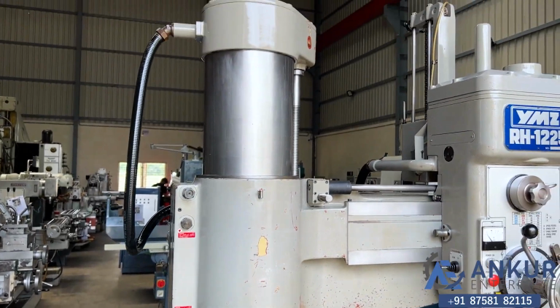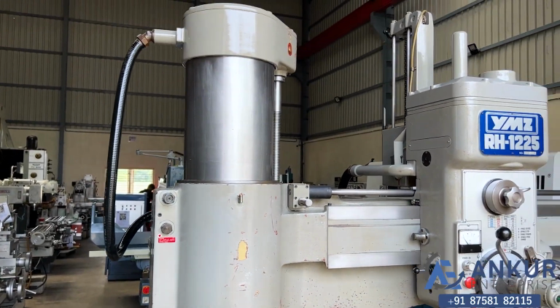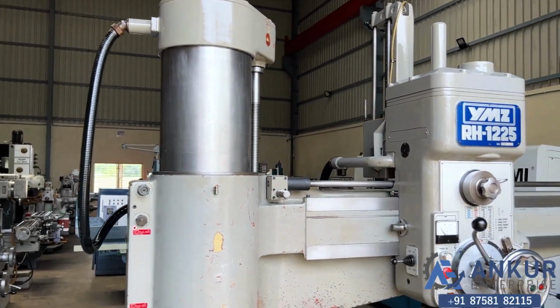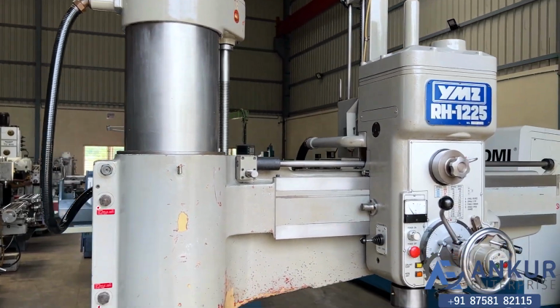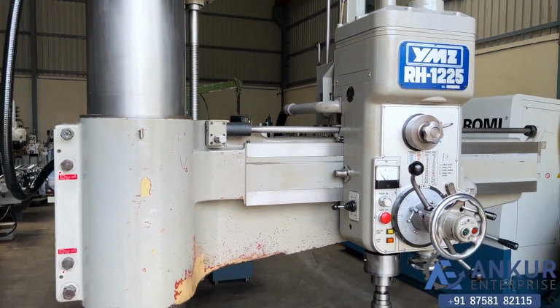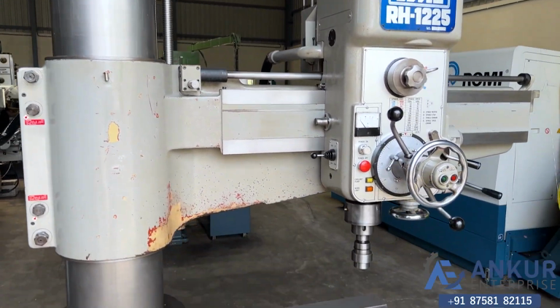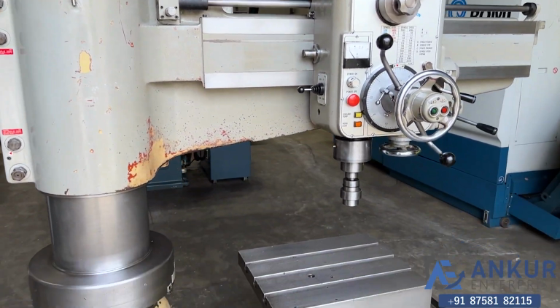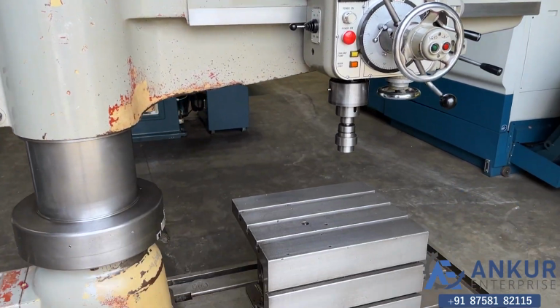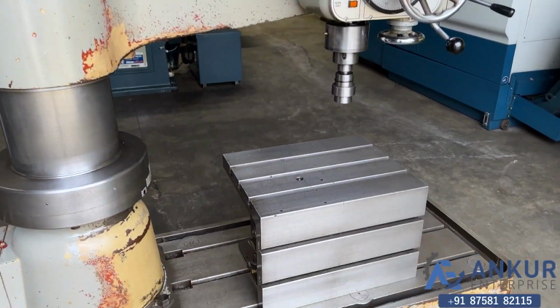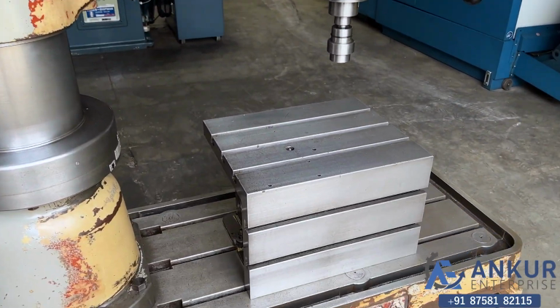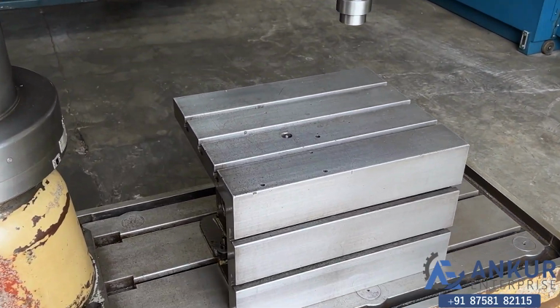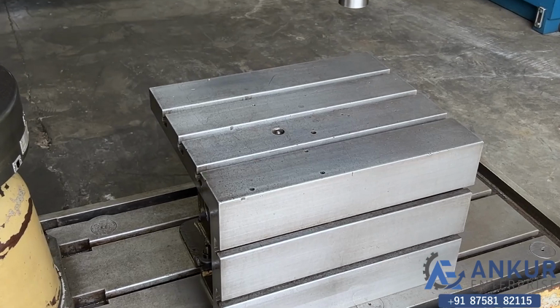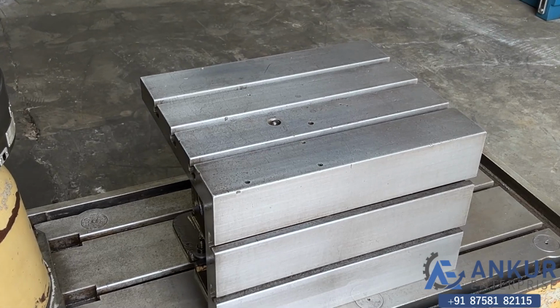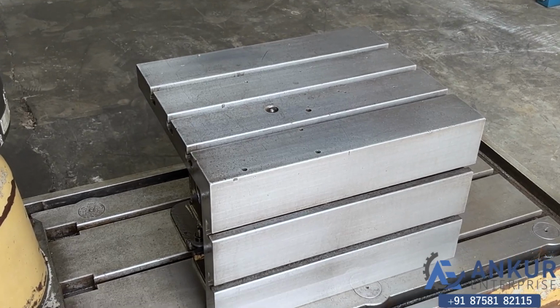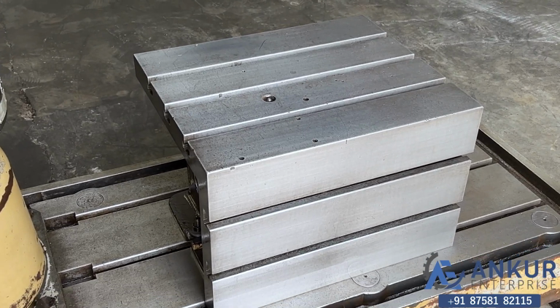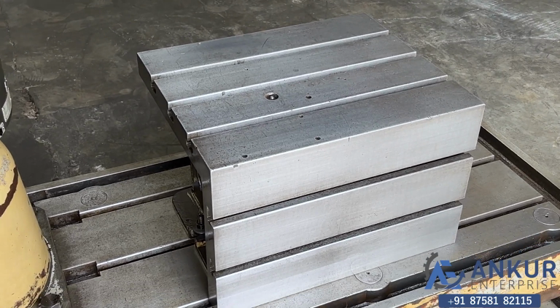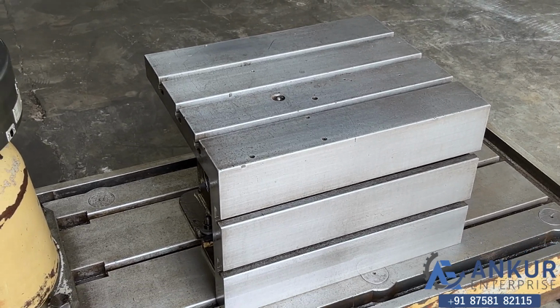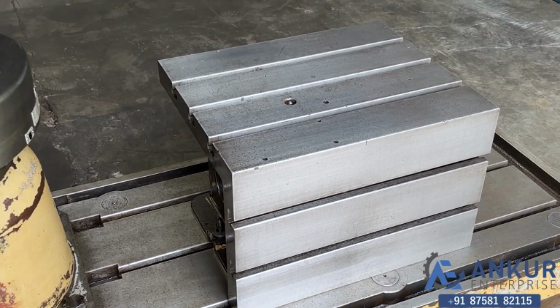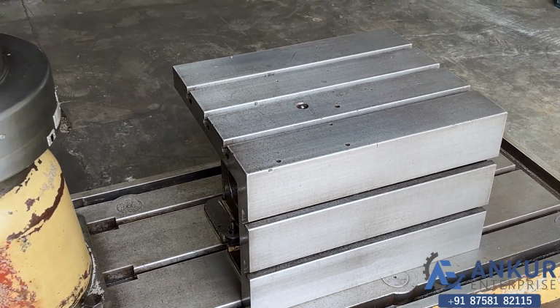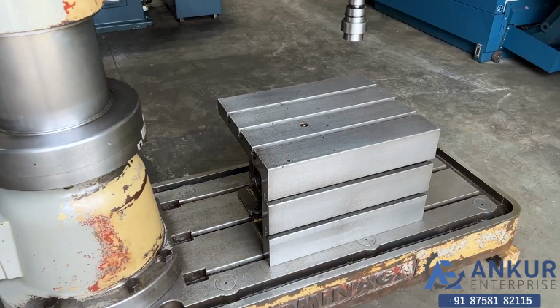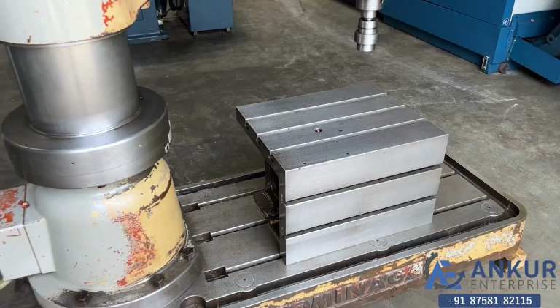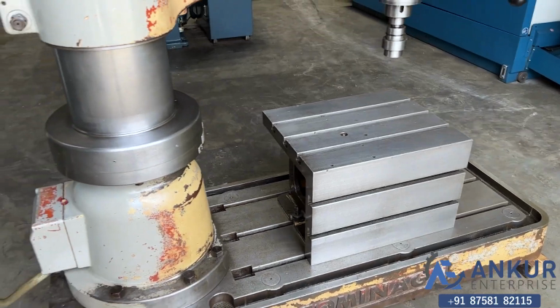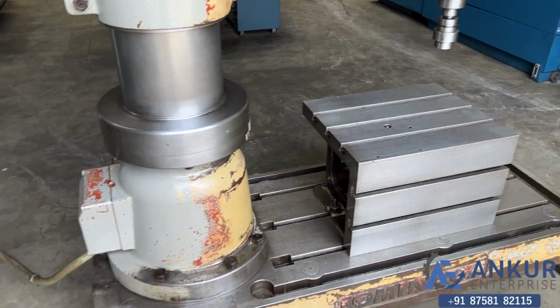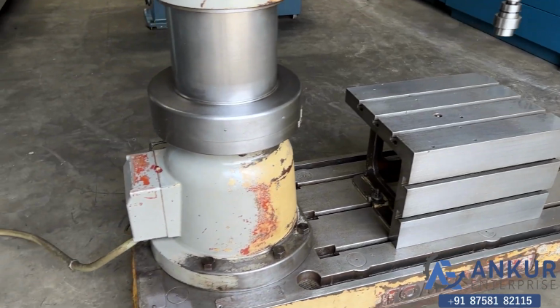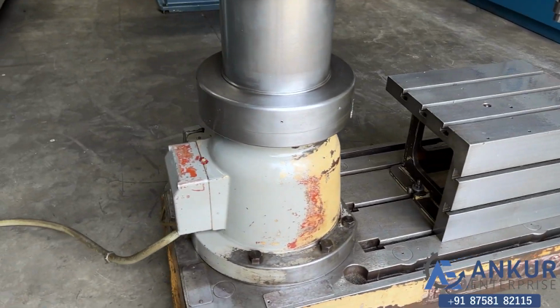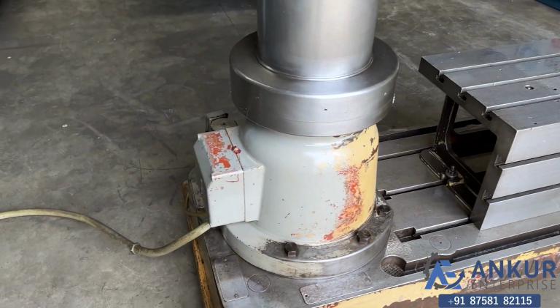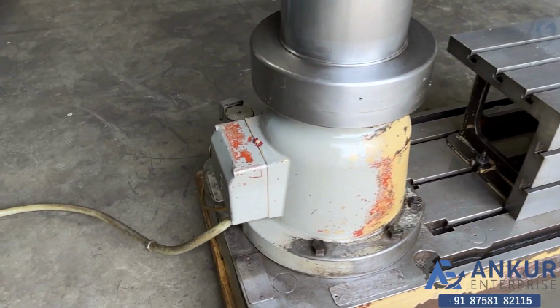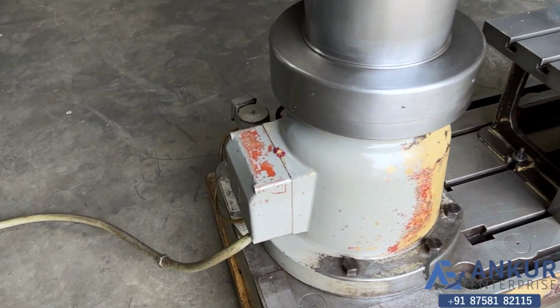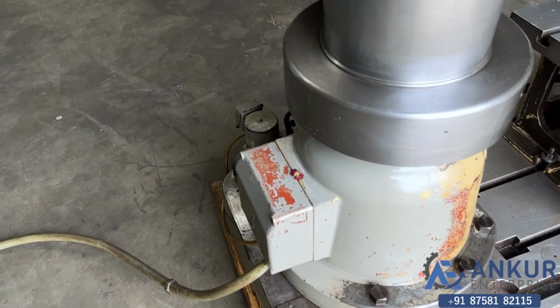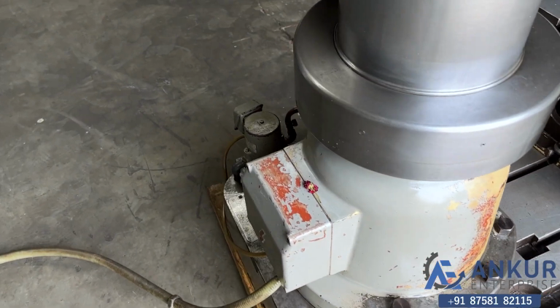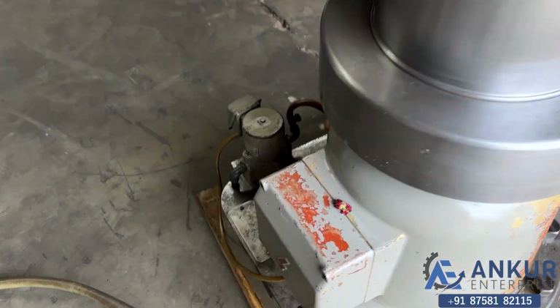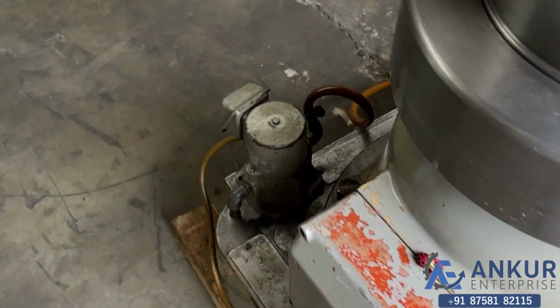The machine is complete with its box table and its coolant pump.